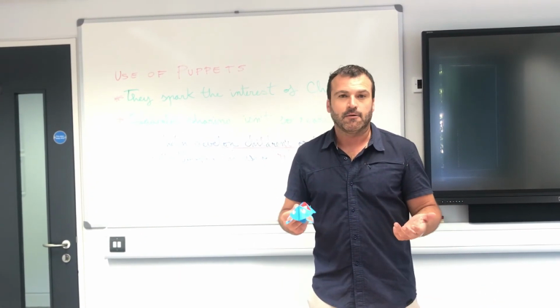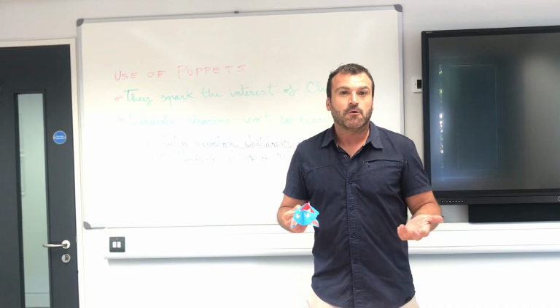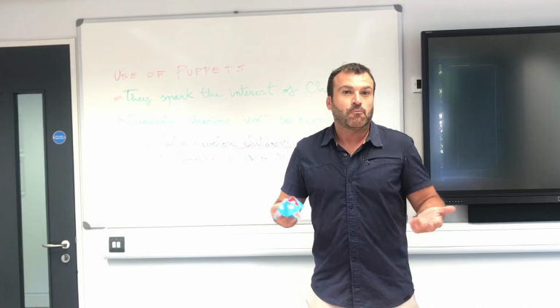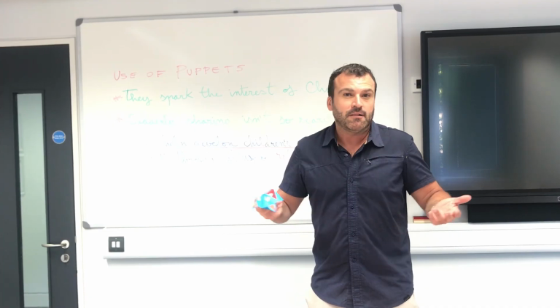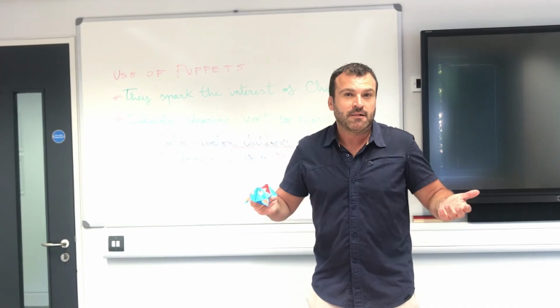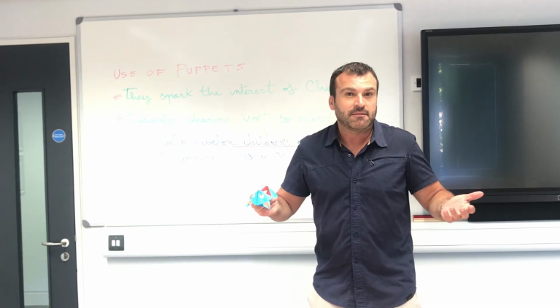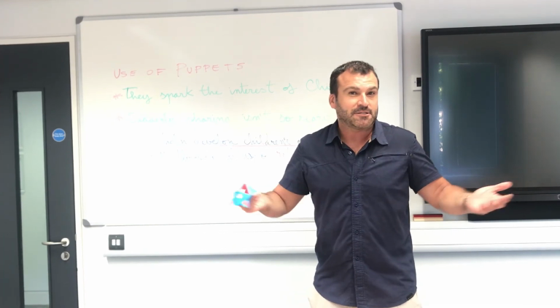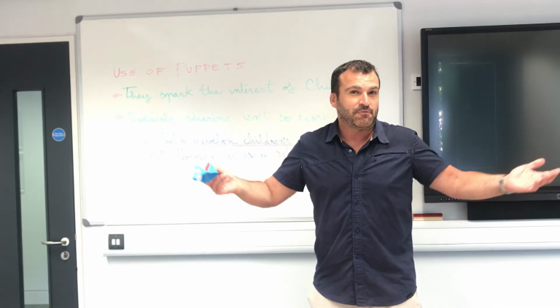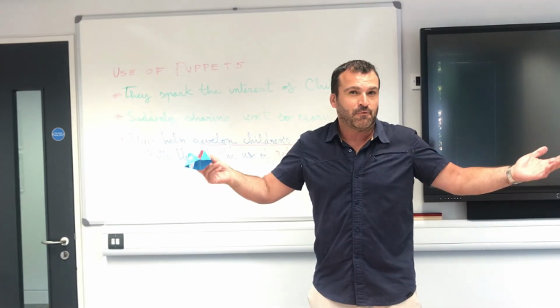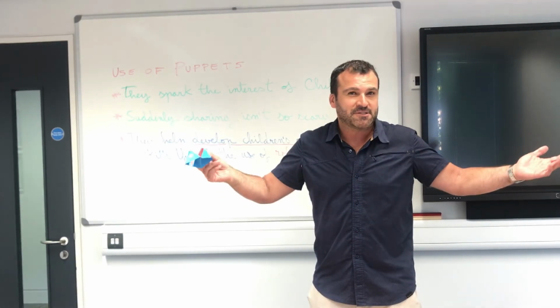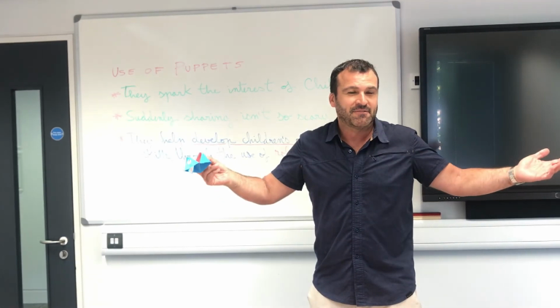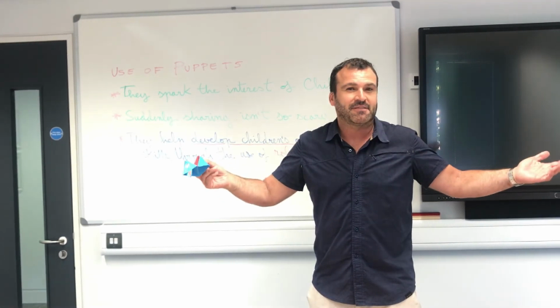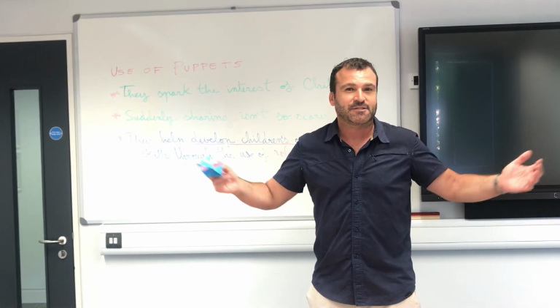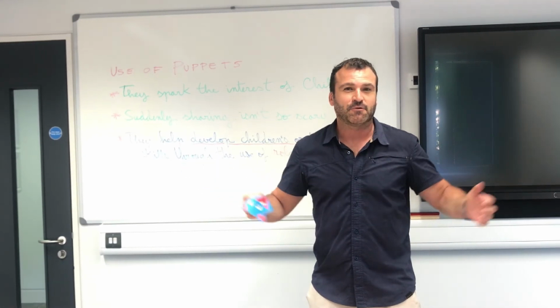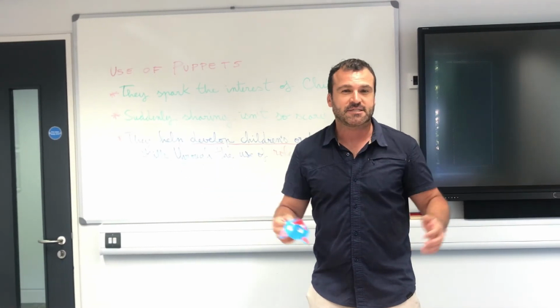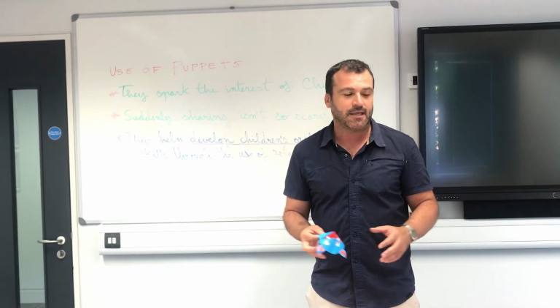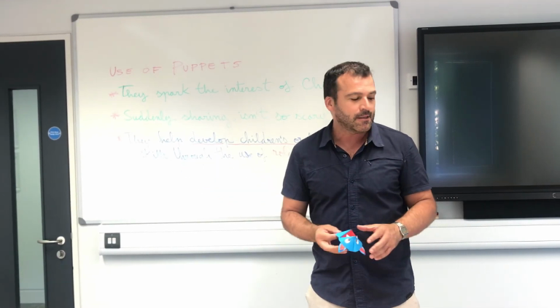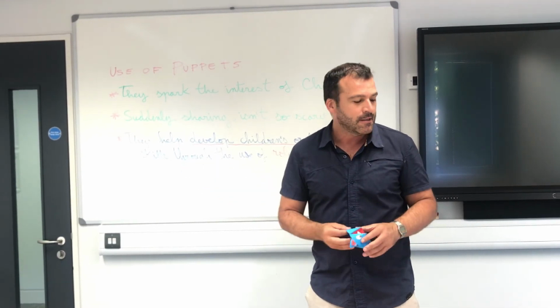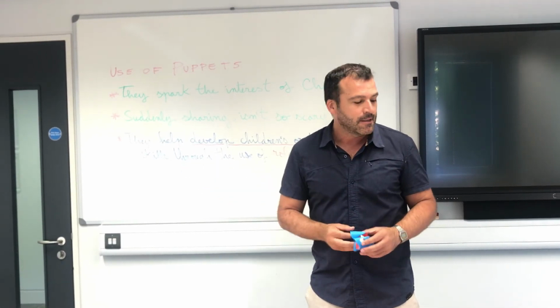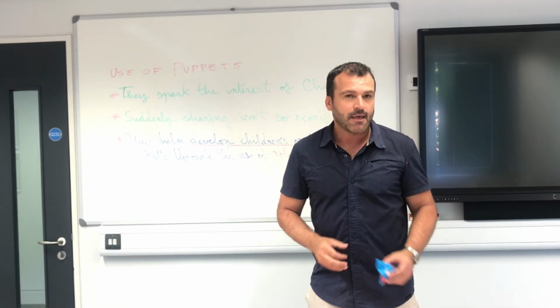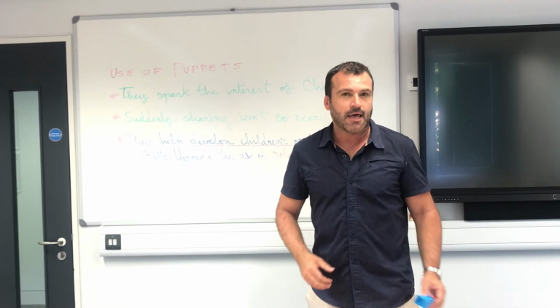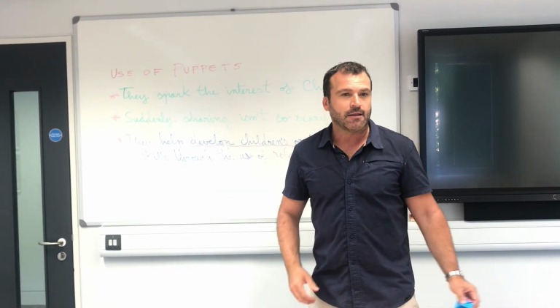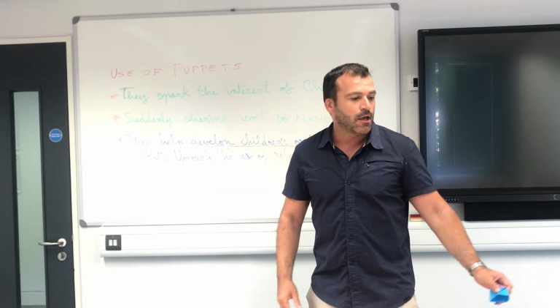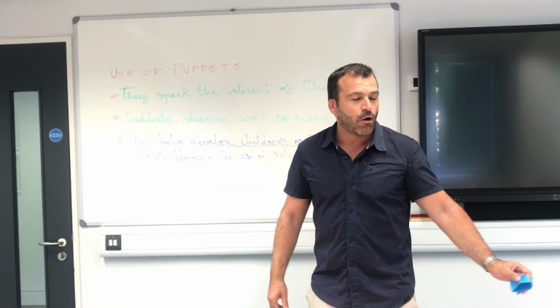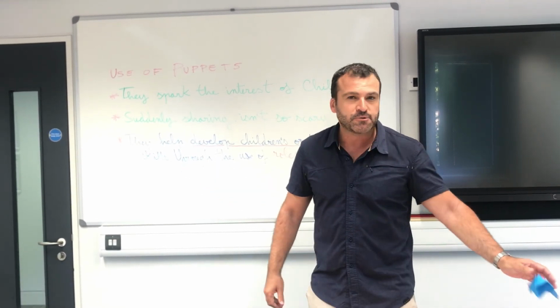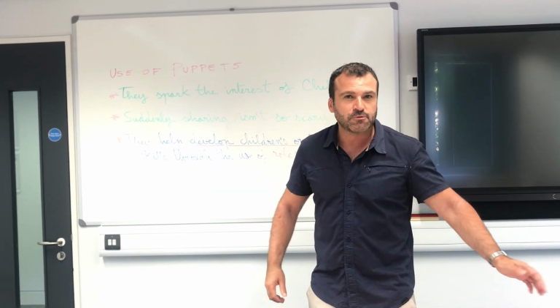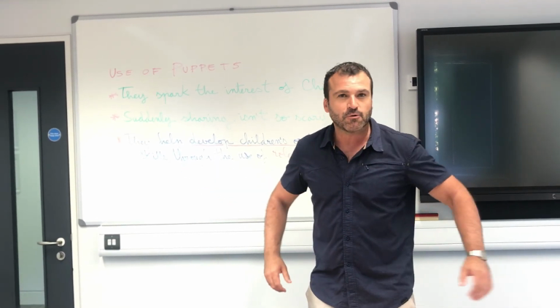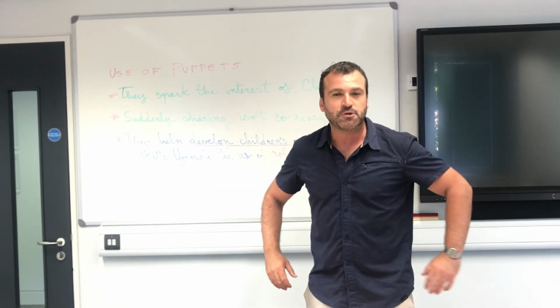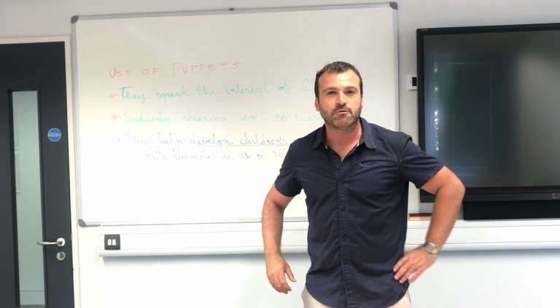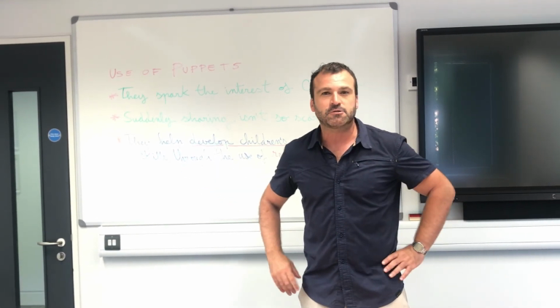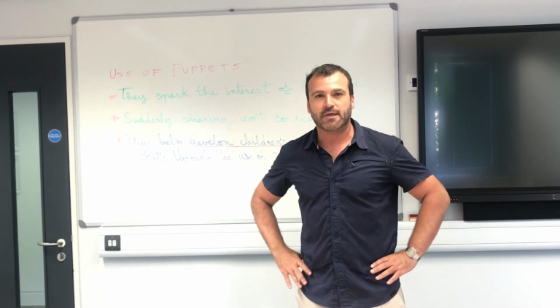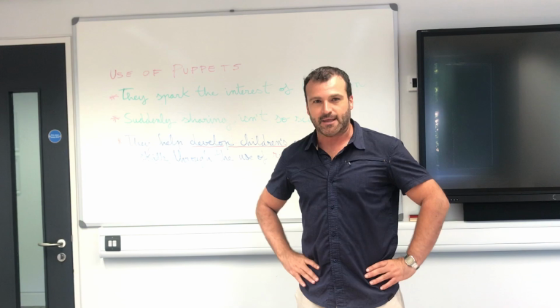Well, that's all folks. Thanks for listening and I hope to talk to you soon again.